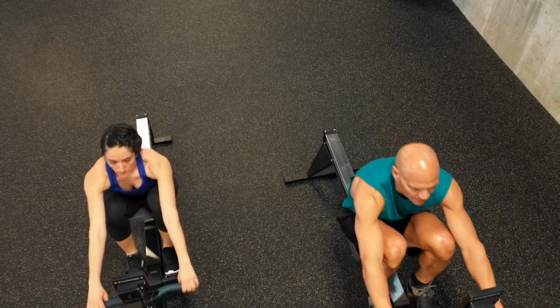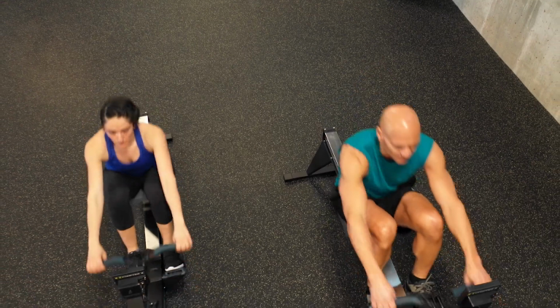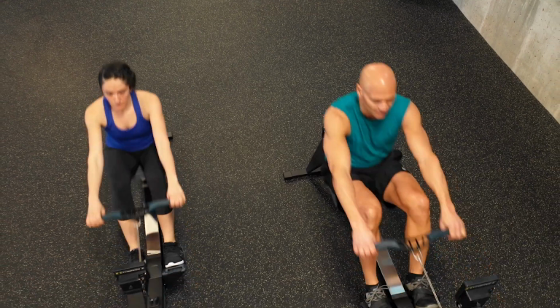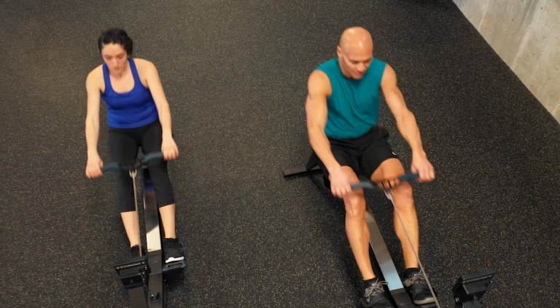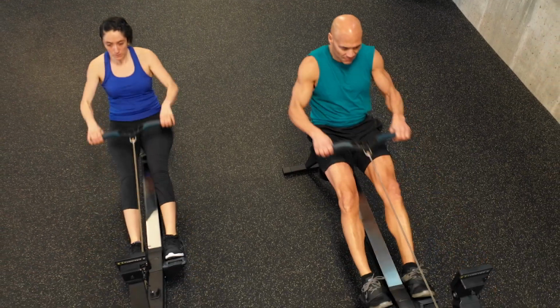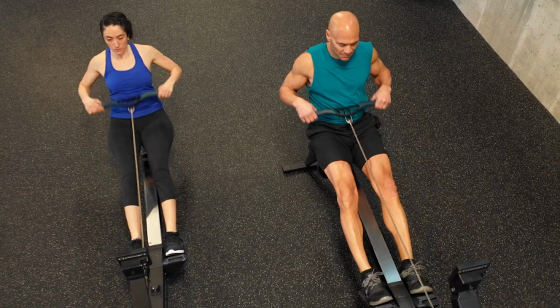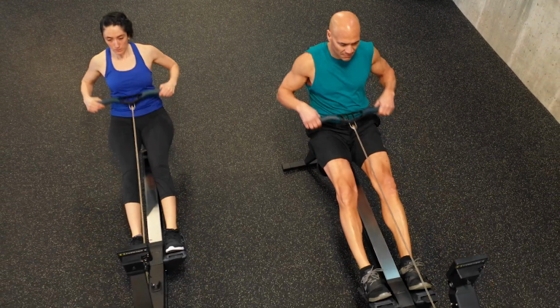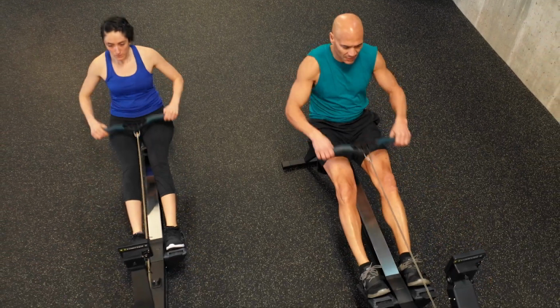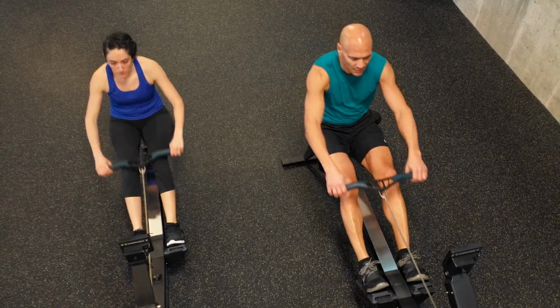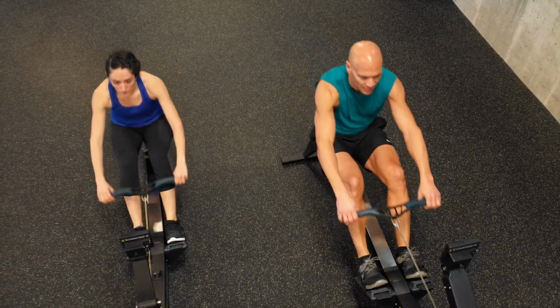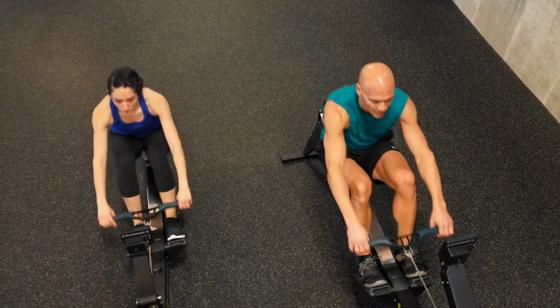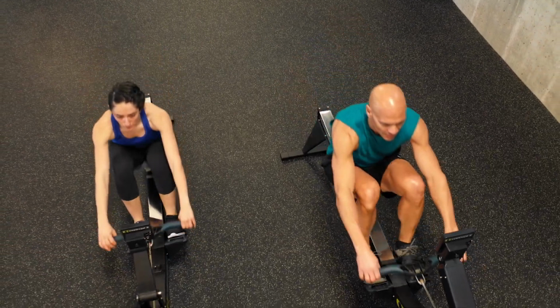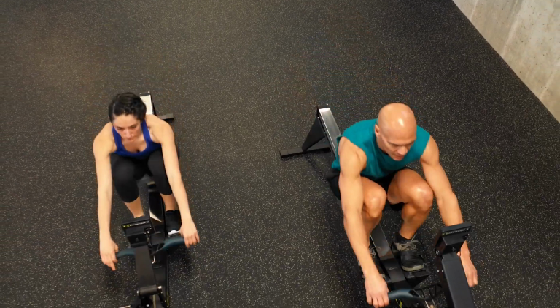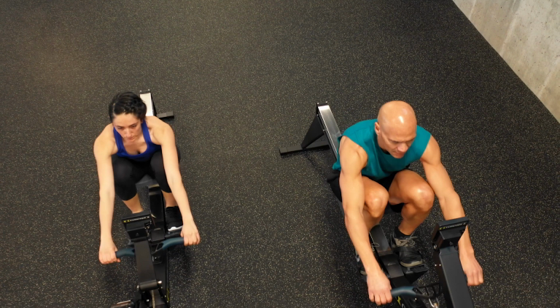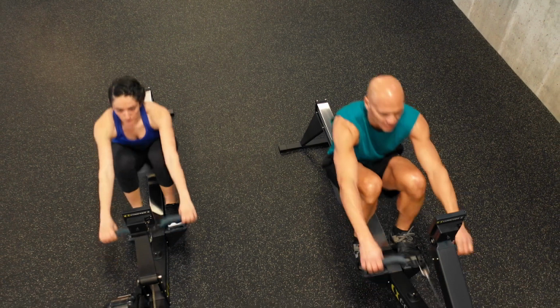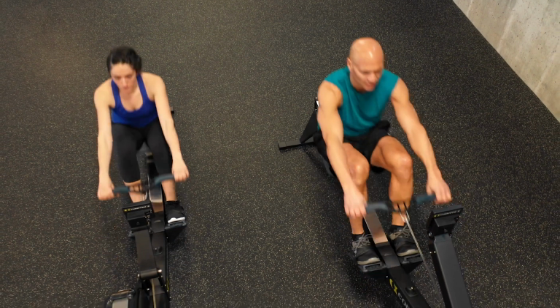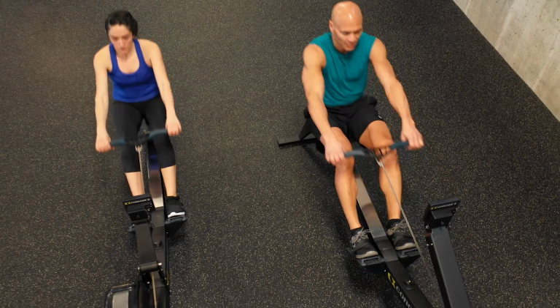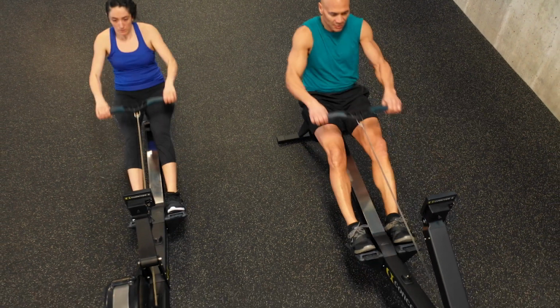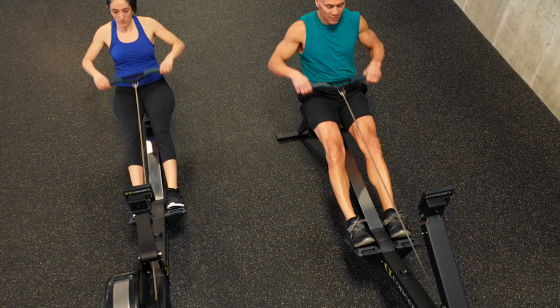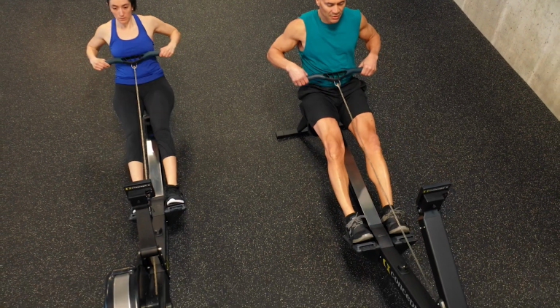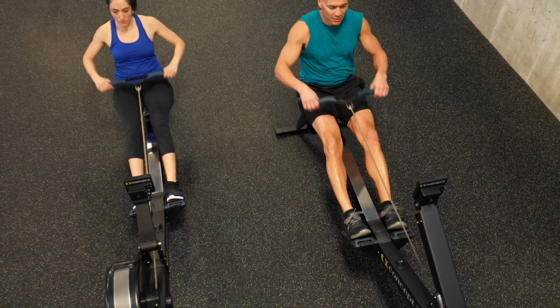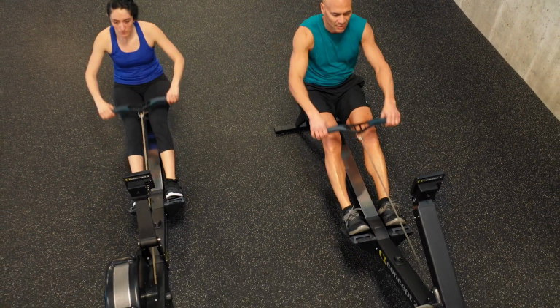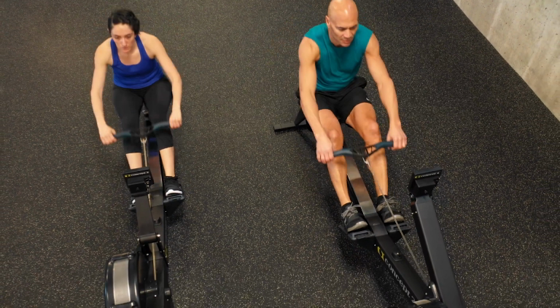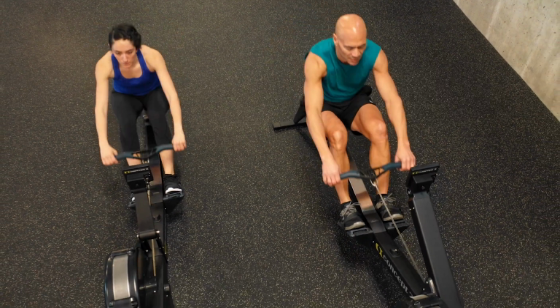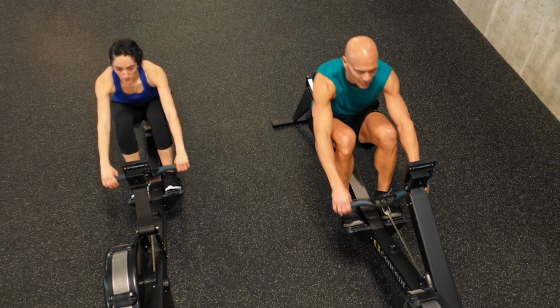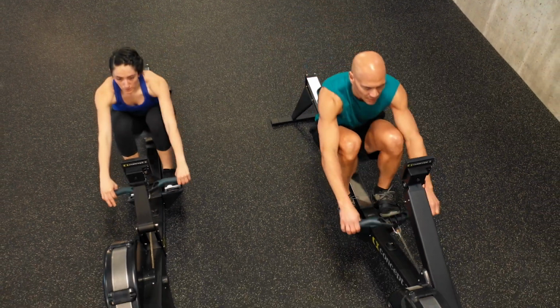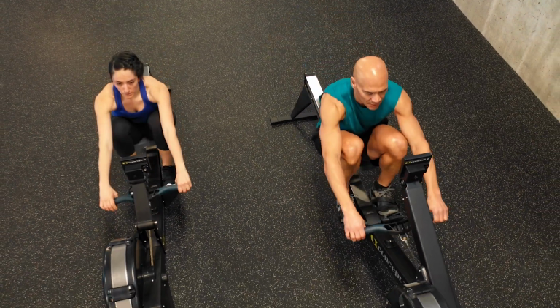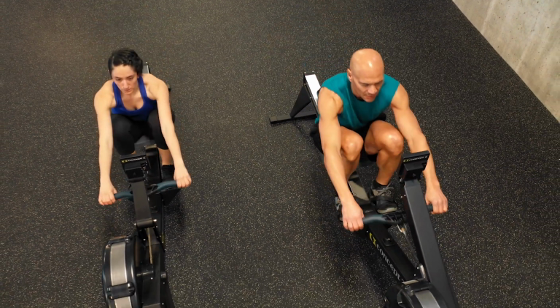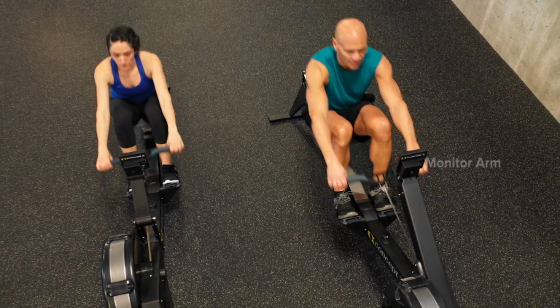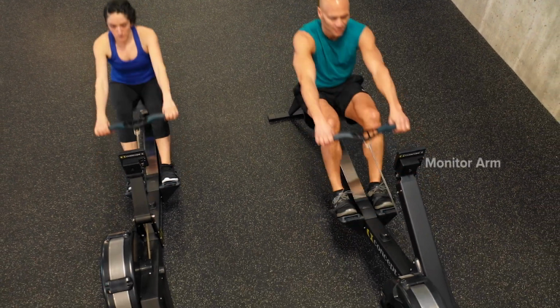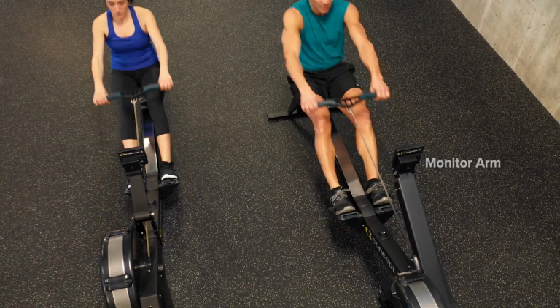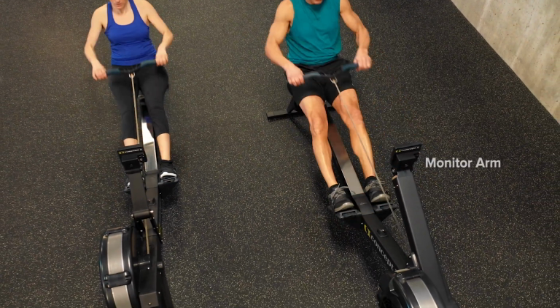On the Model E, data is always close at hand with the long fixed performance monitor arm.